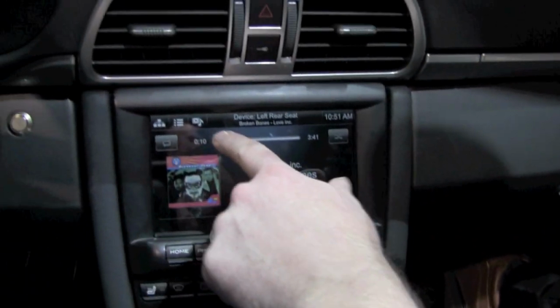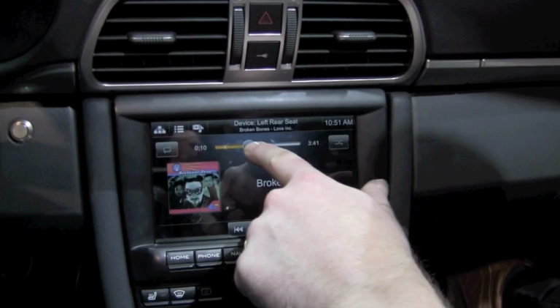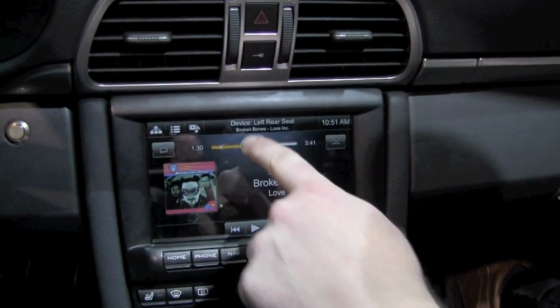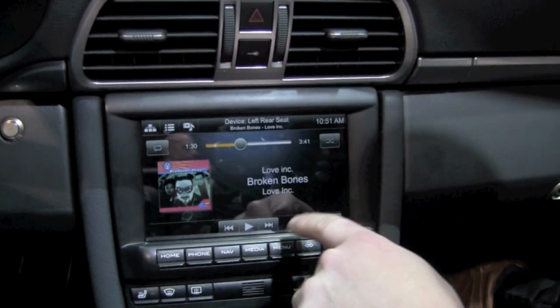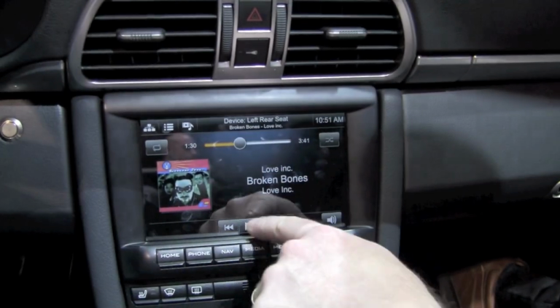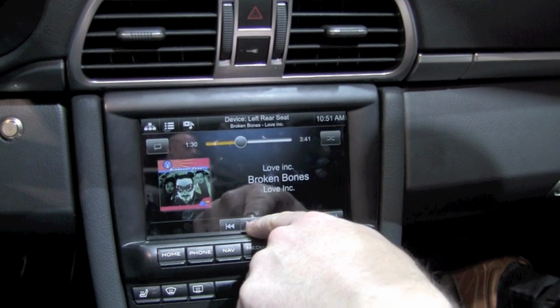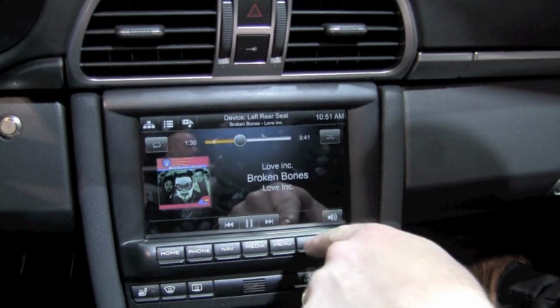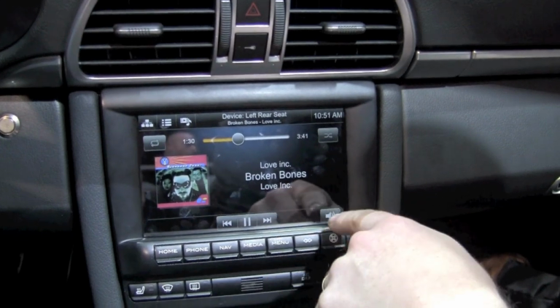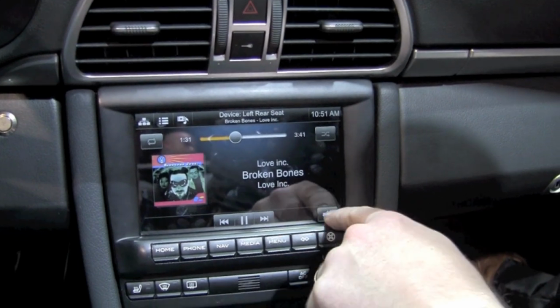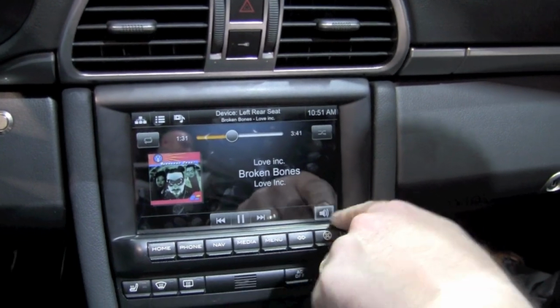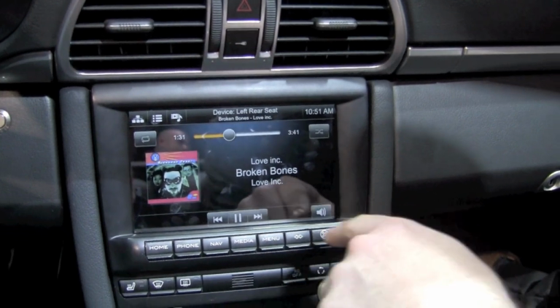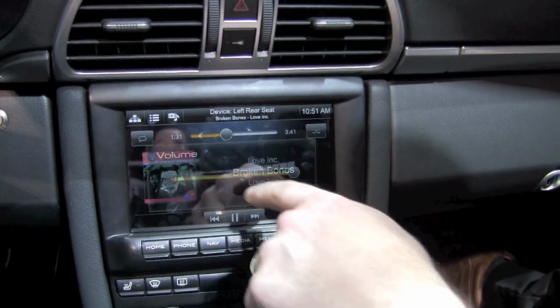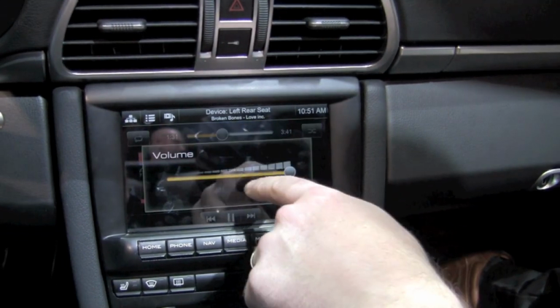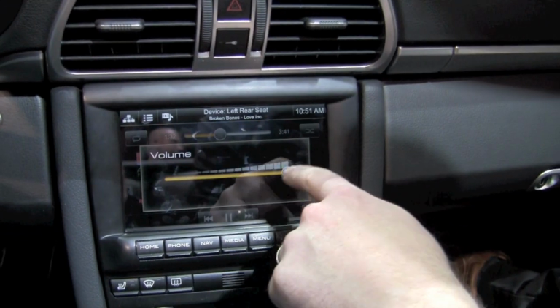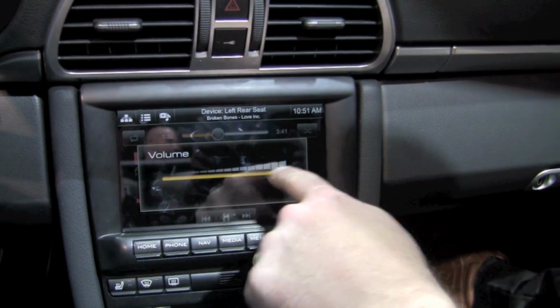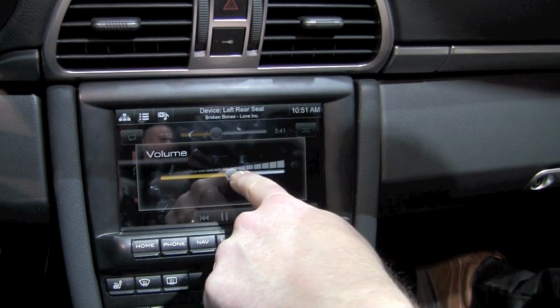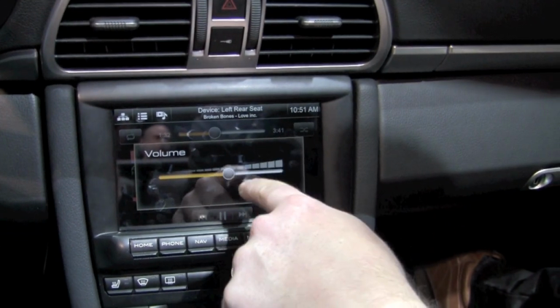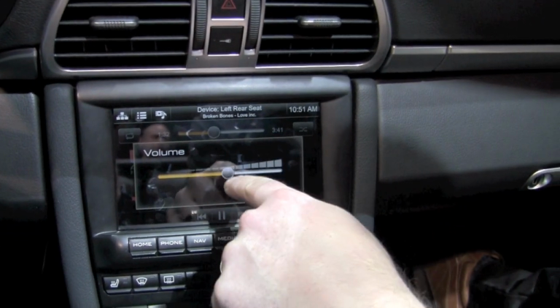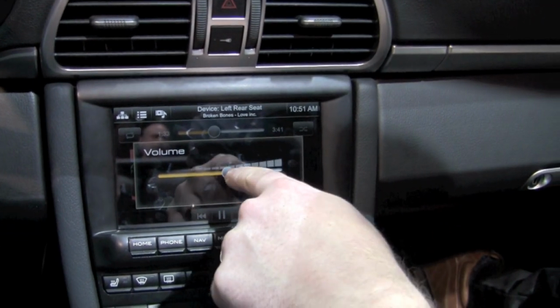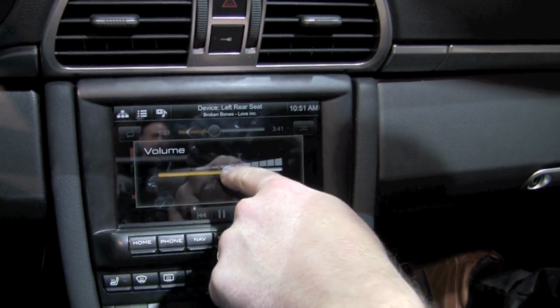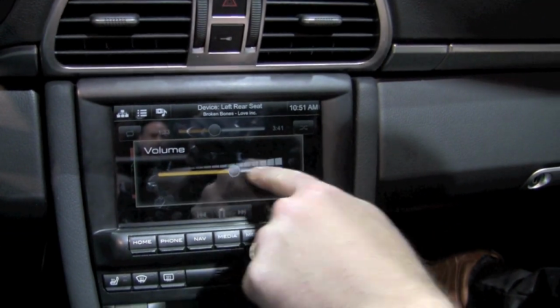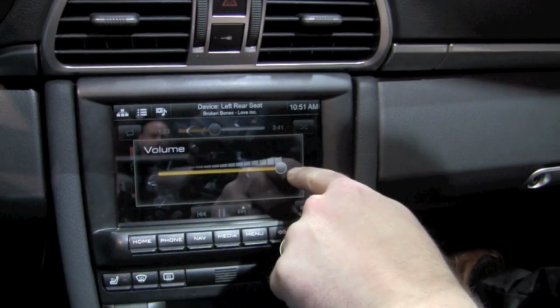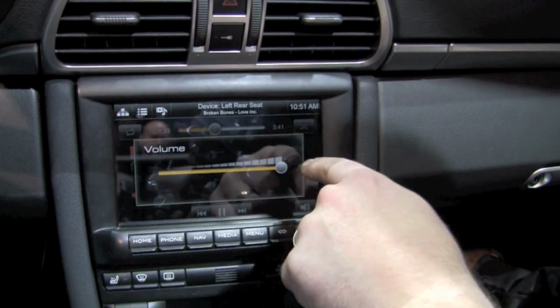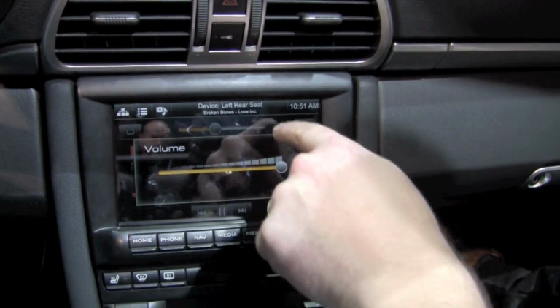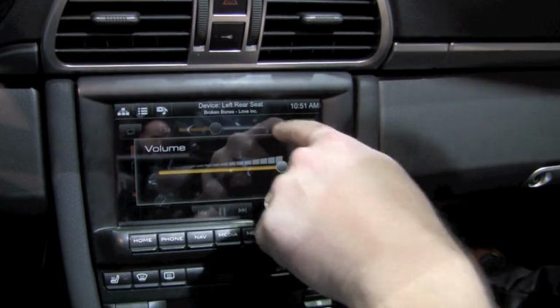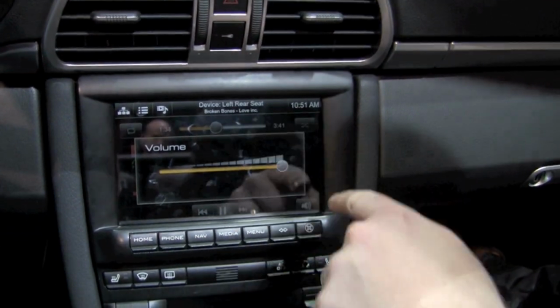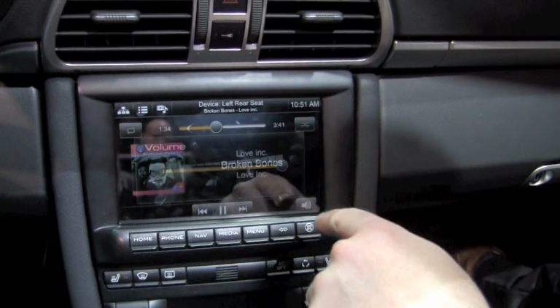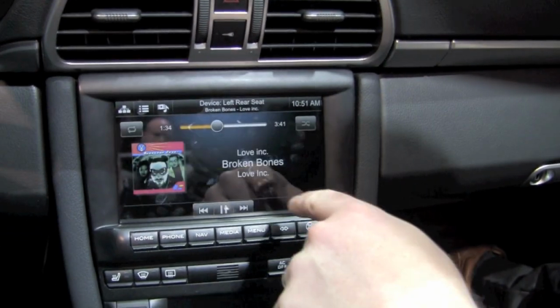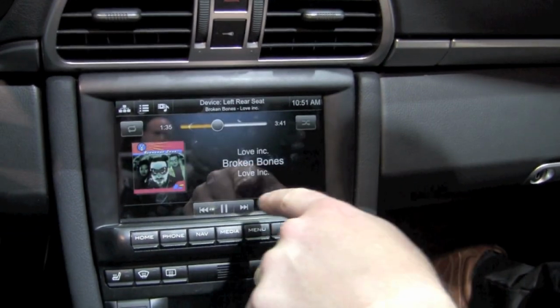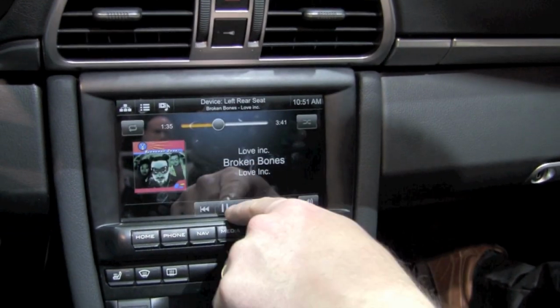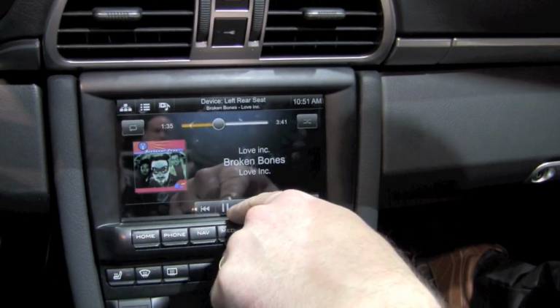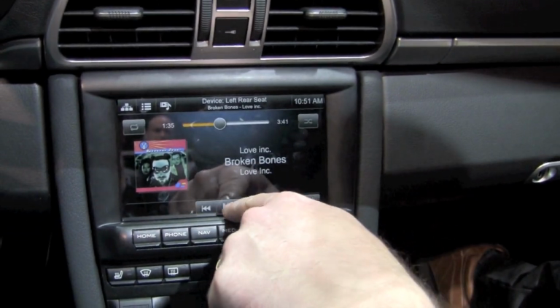And we have all this scrubber and volume control — it's actually pretty full-featured.